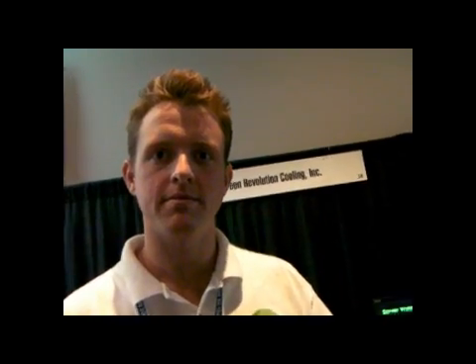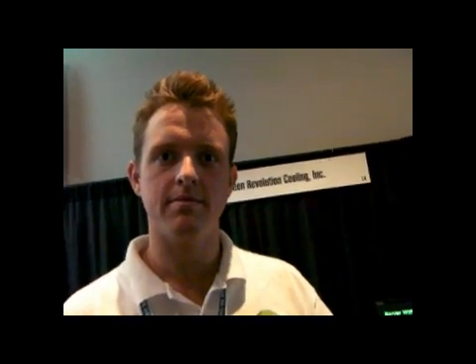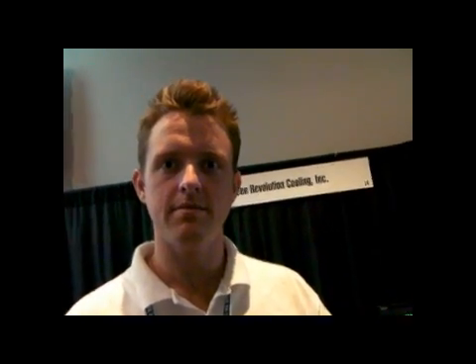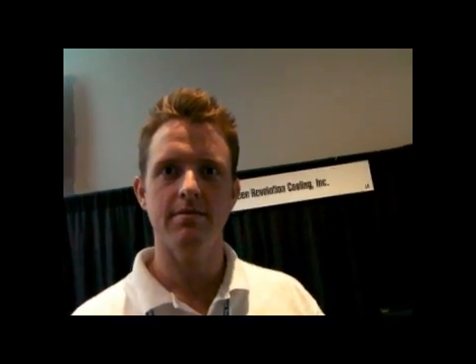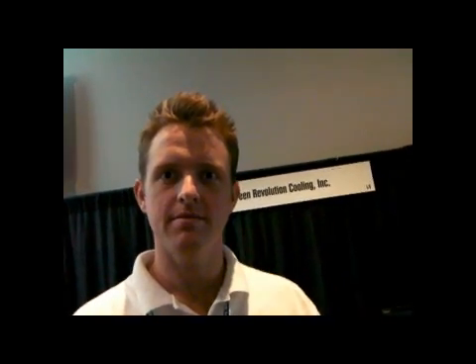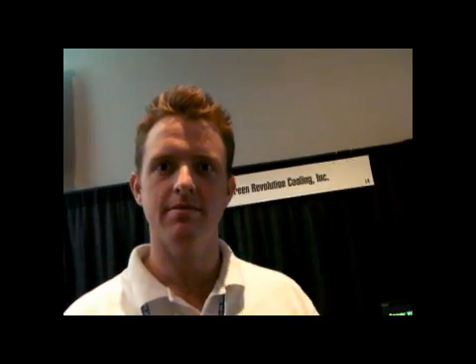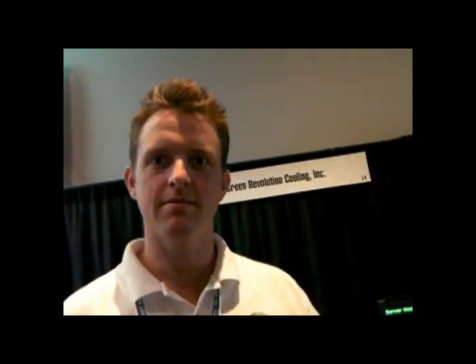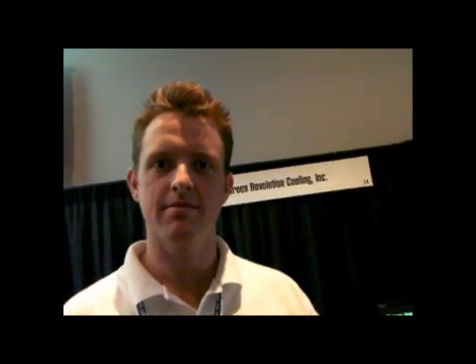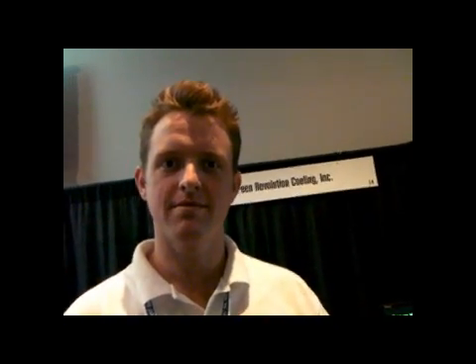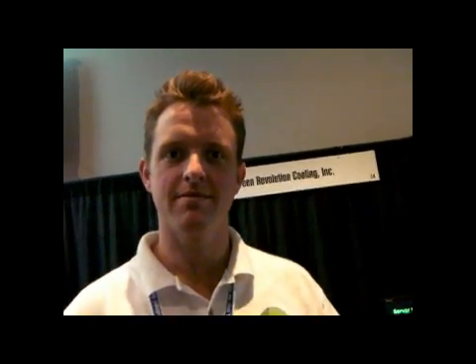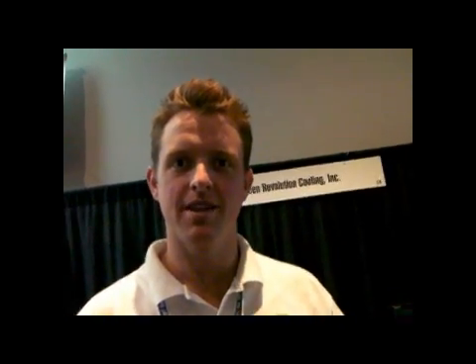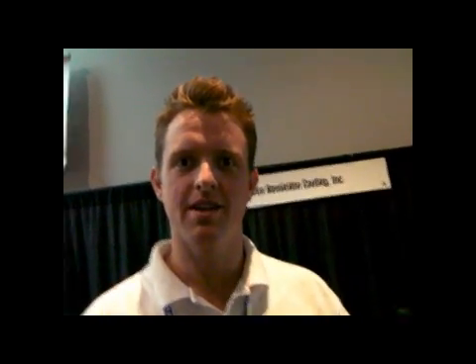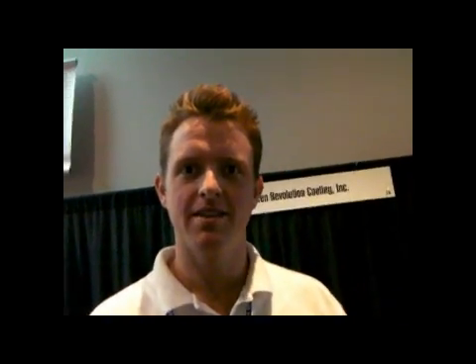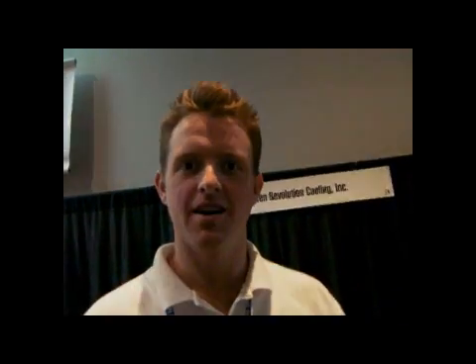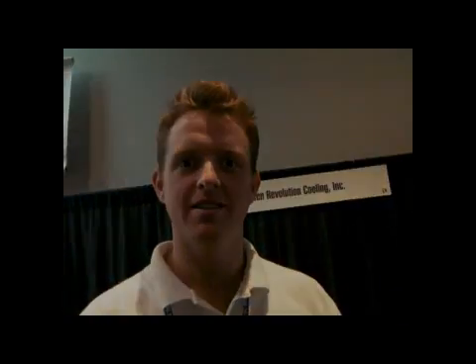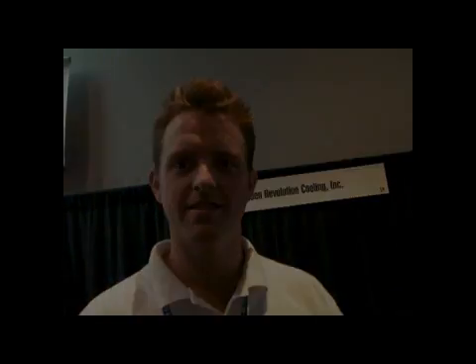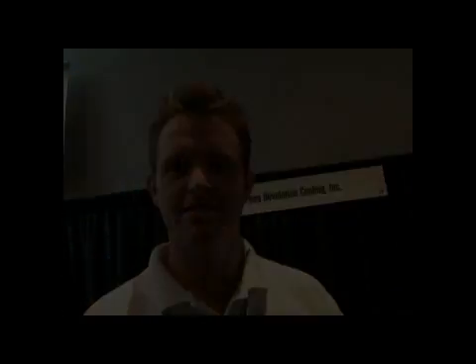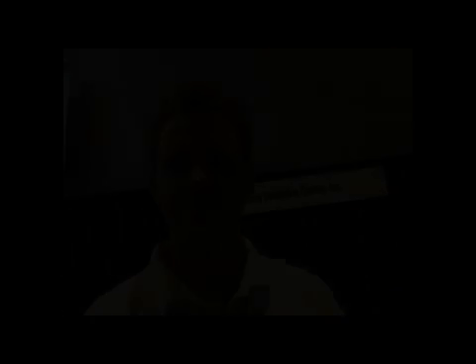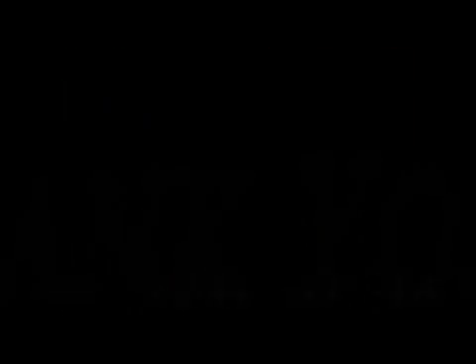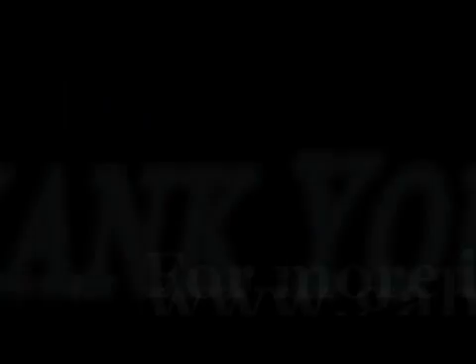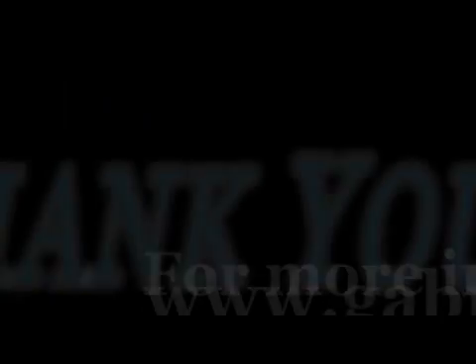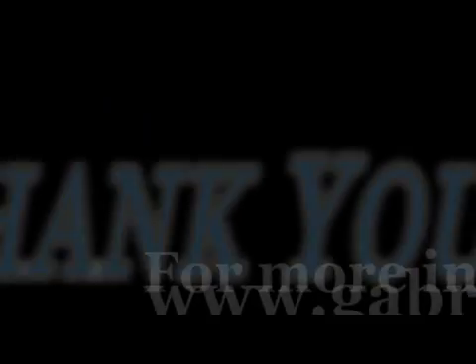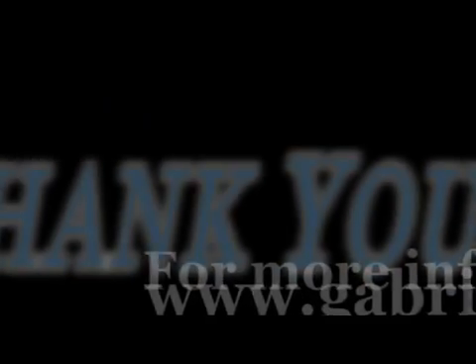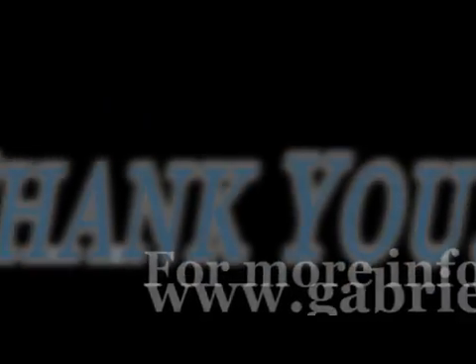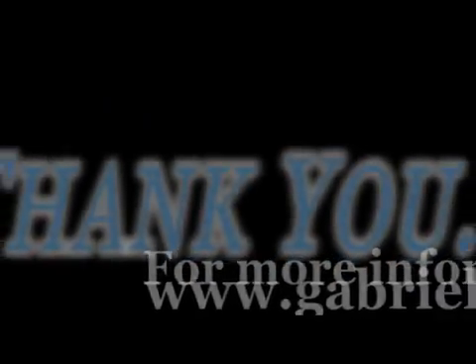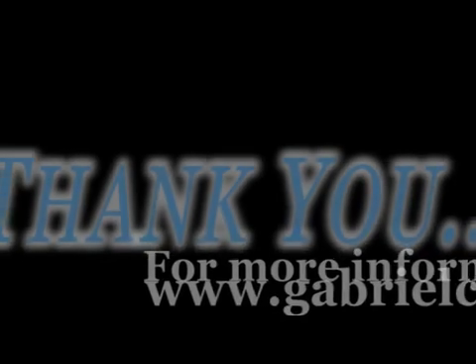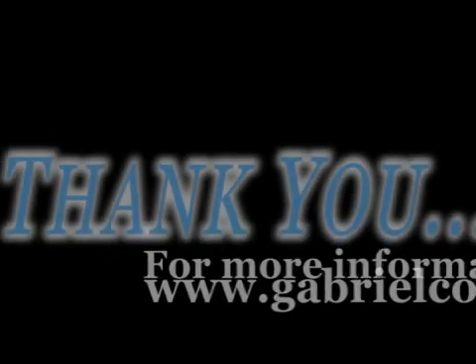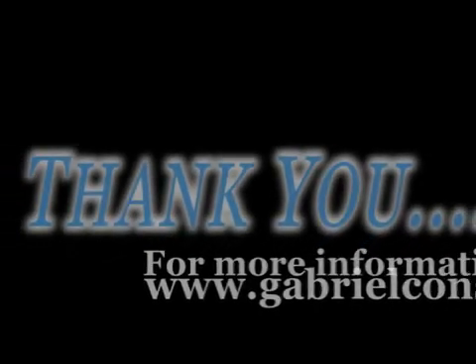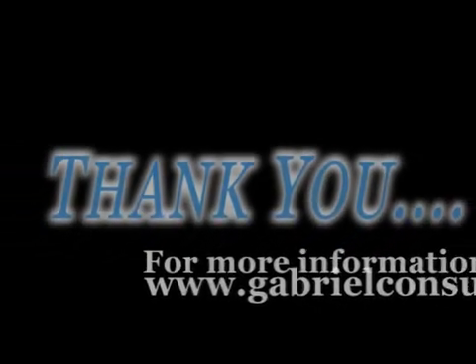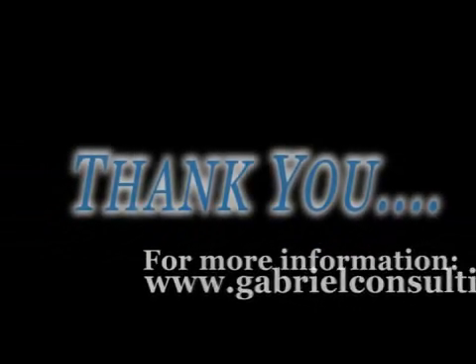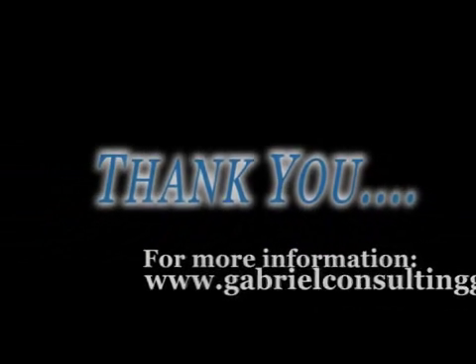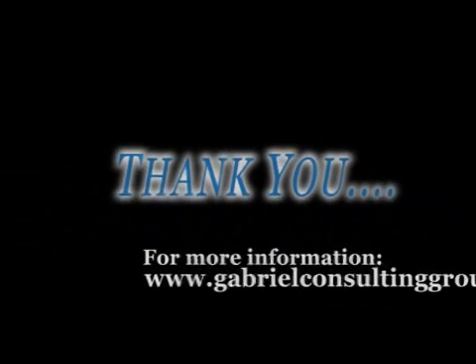Thanks a lot. Really appreciate the time. Good stuff.